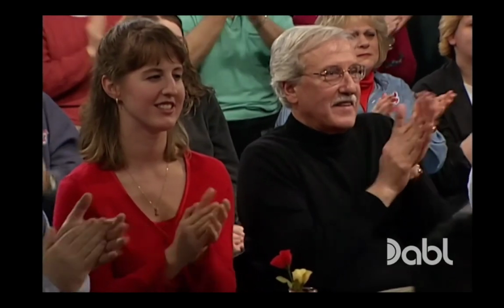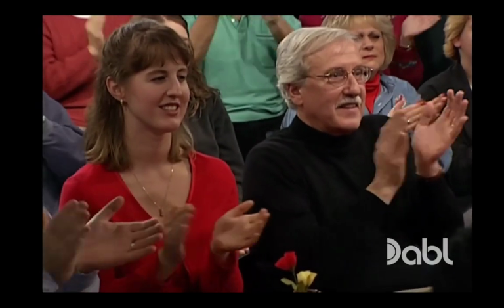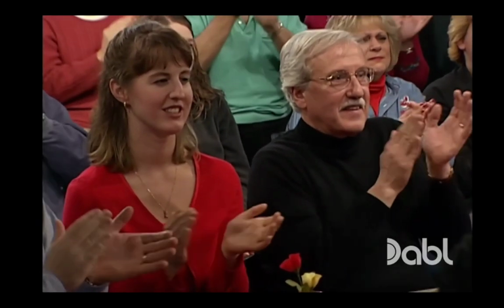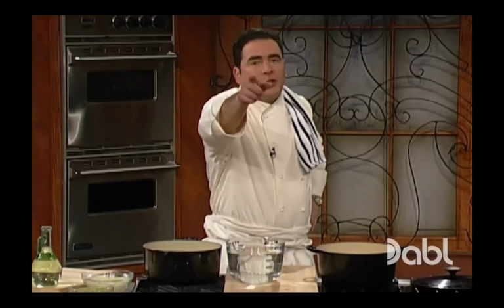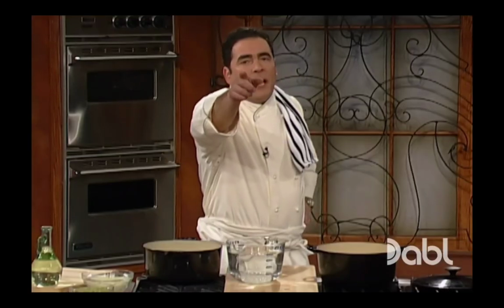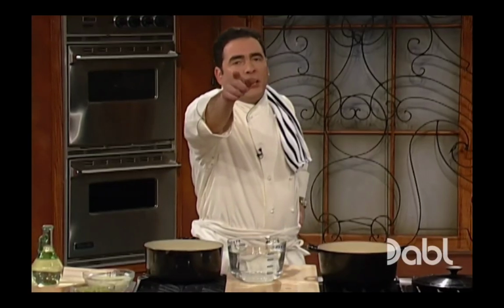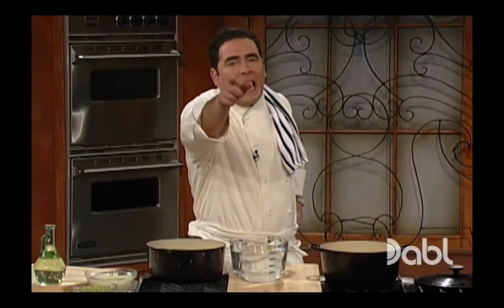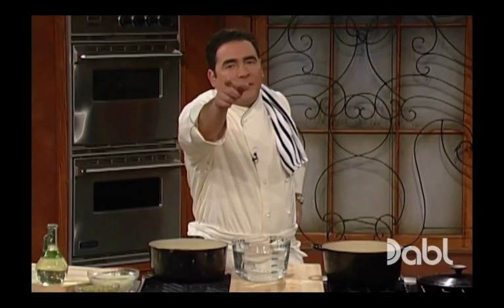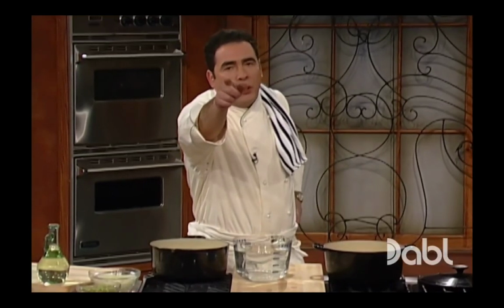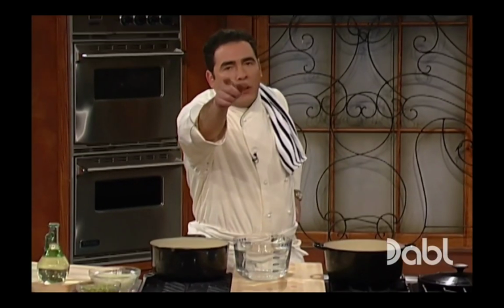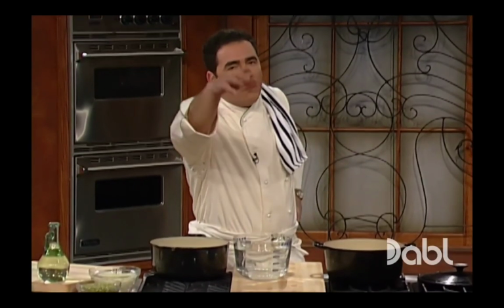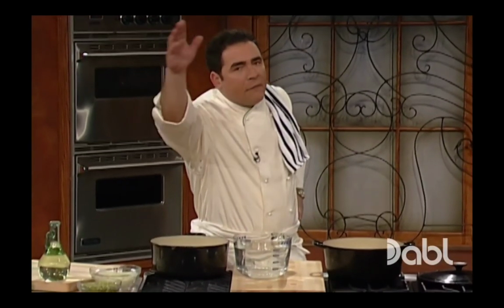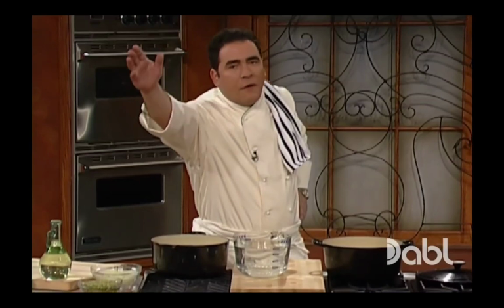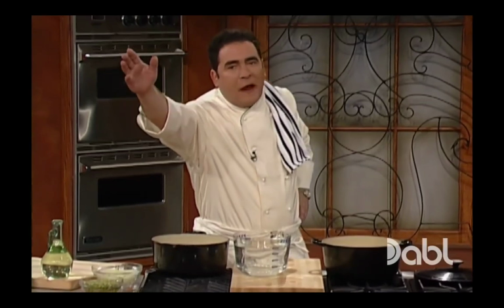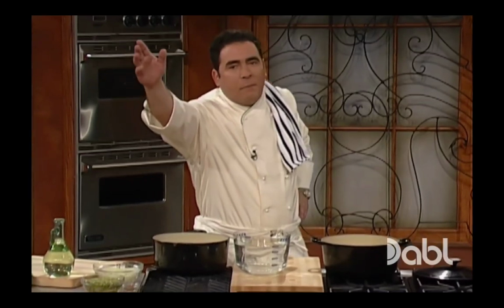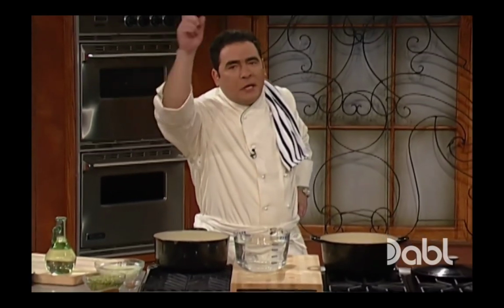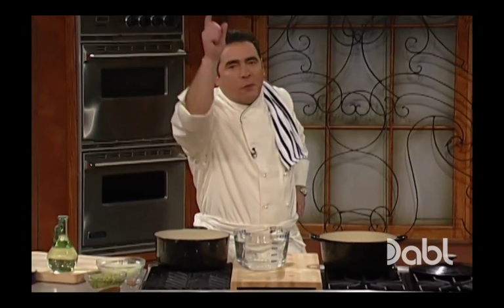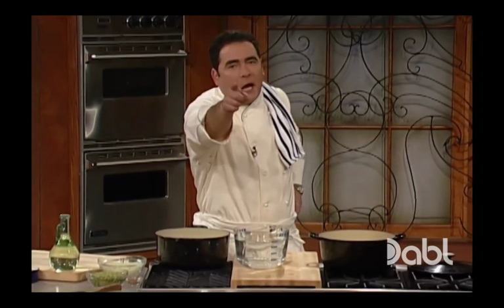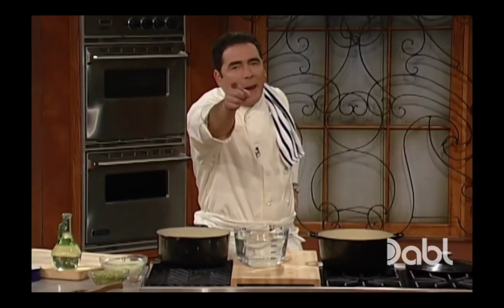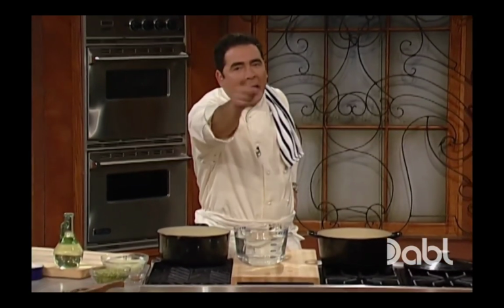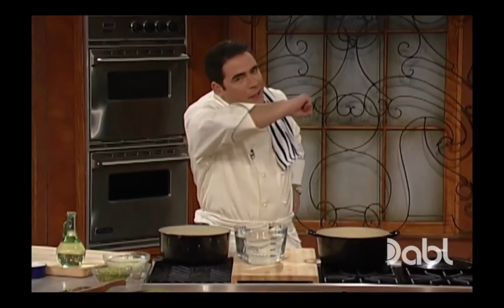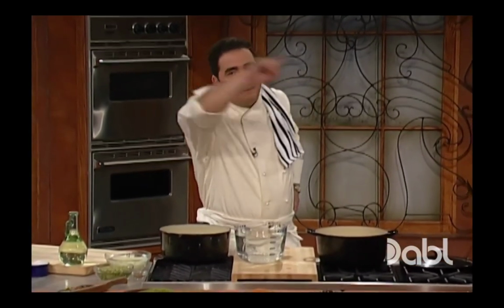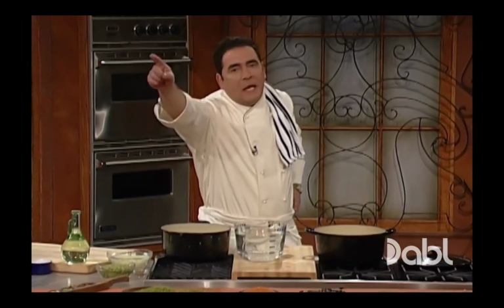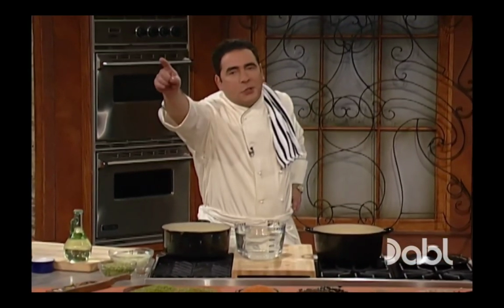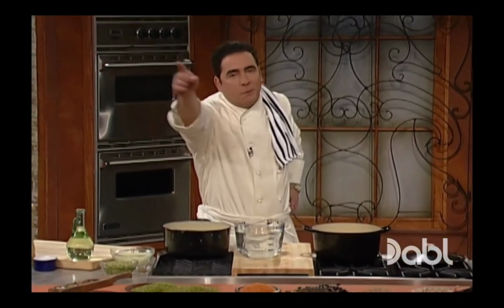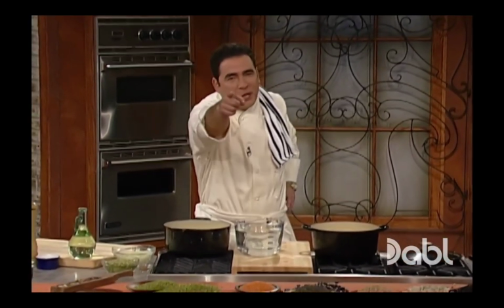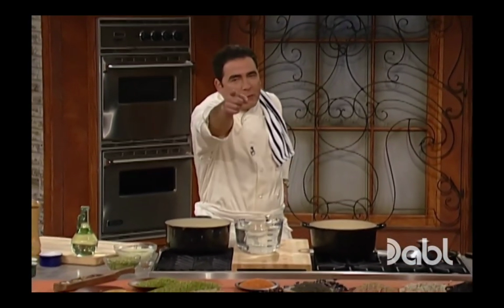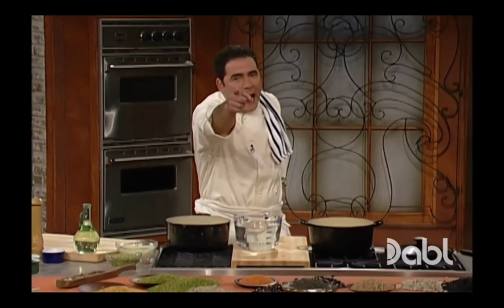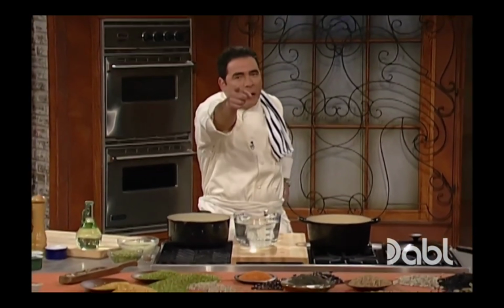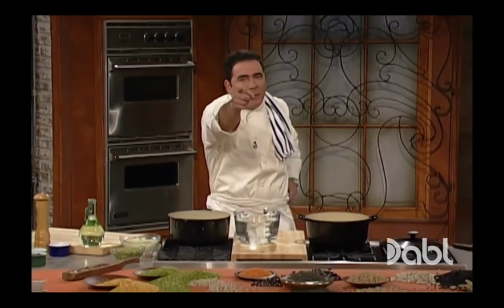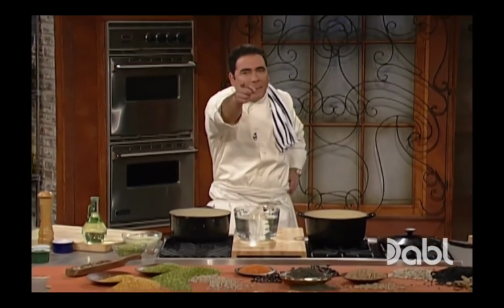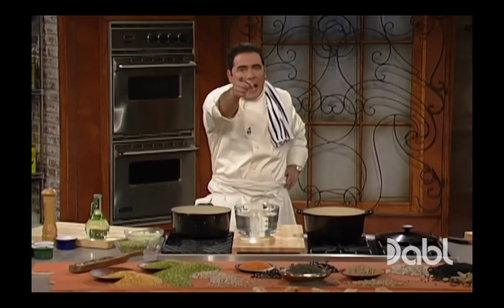Hey, this would be a good time for you to go get whatever your favorite bean is. When we come back, pea soup. Stick around, we'll be right back.